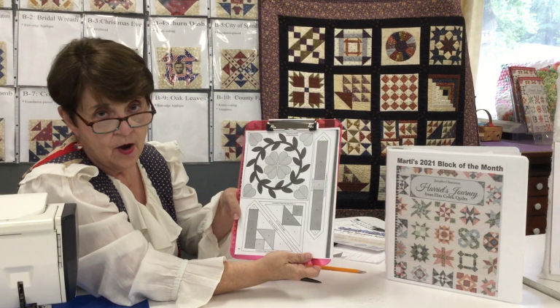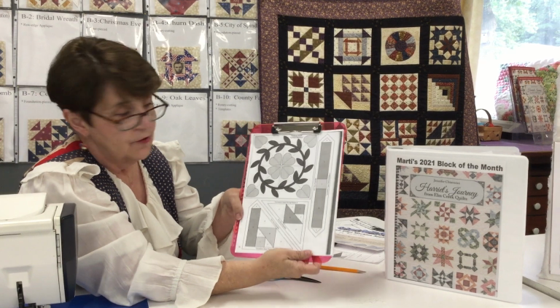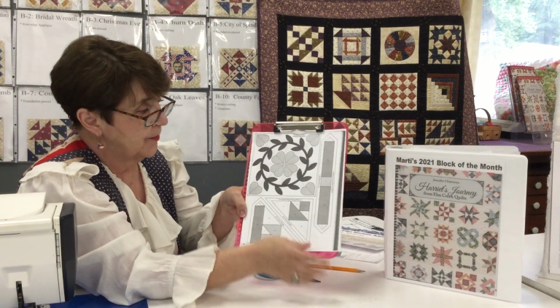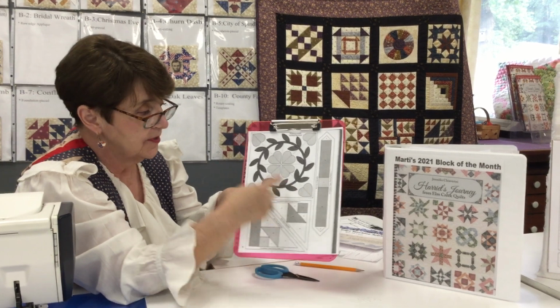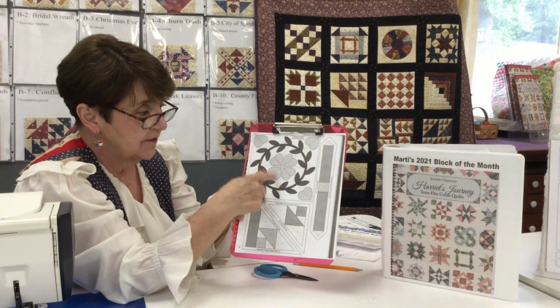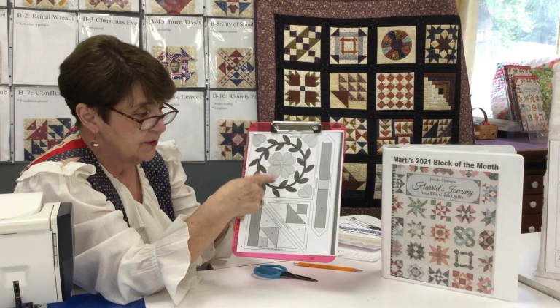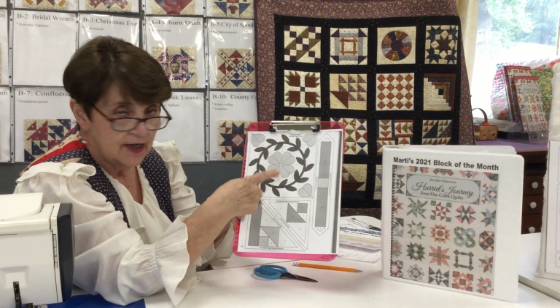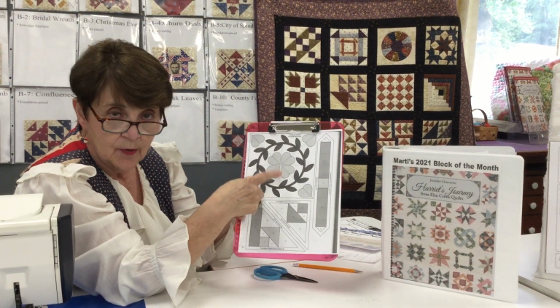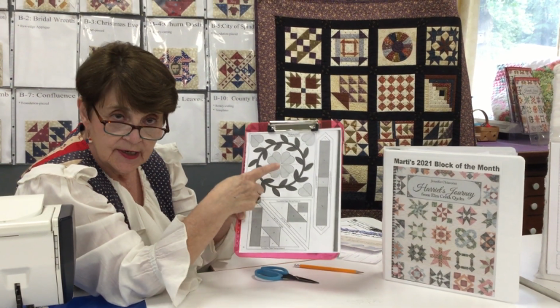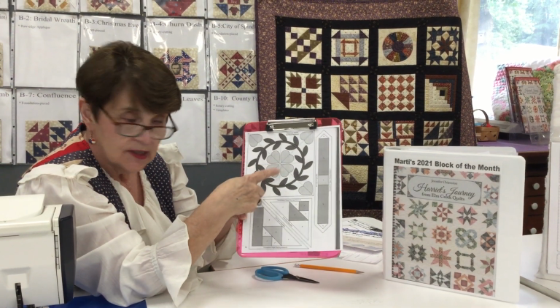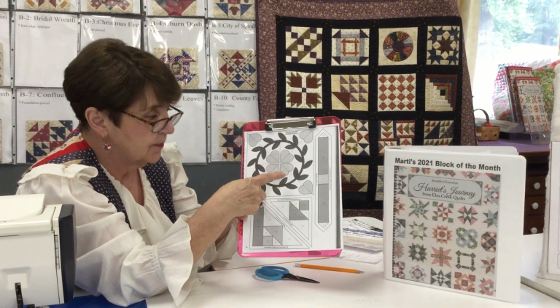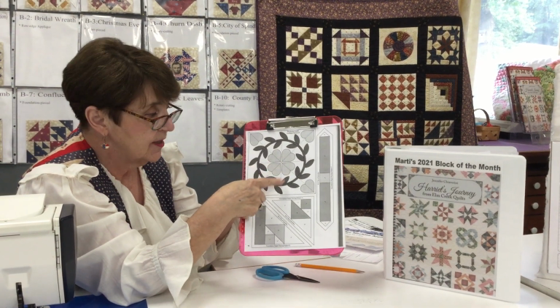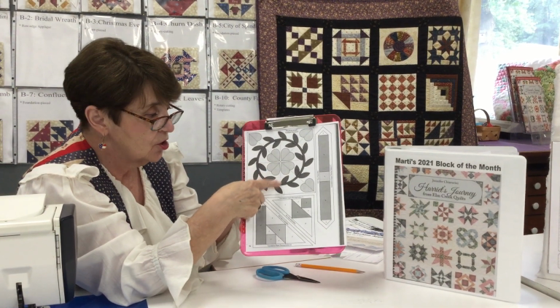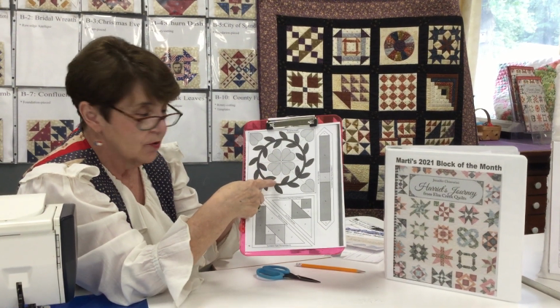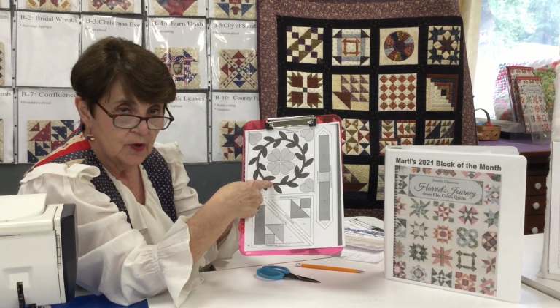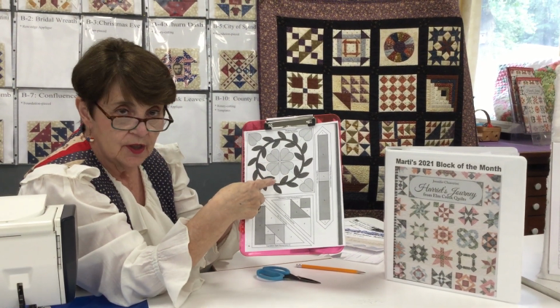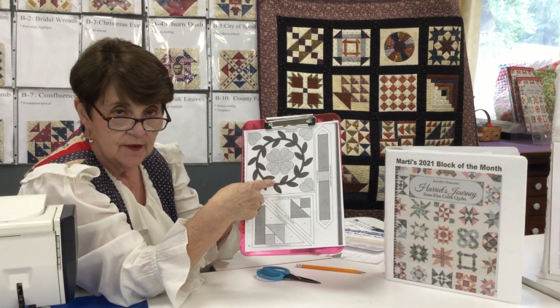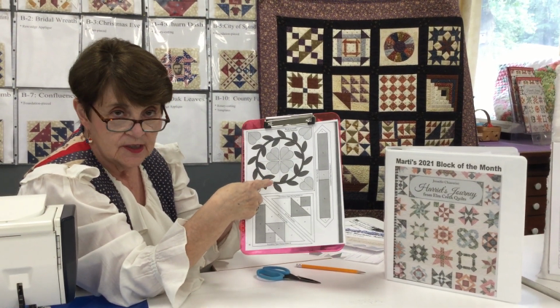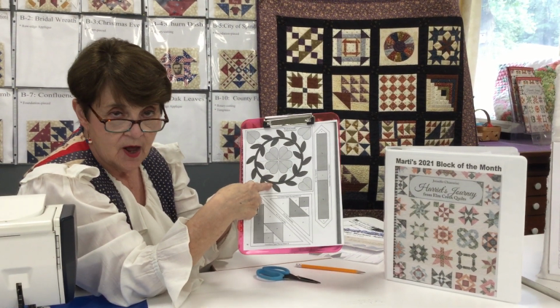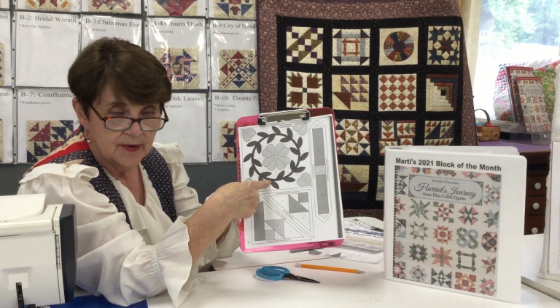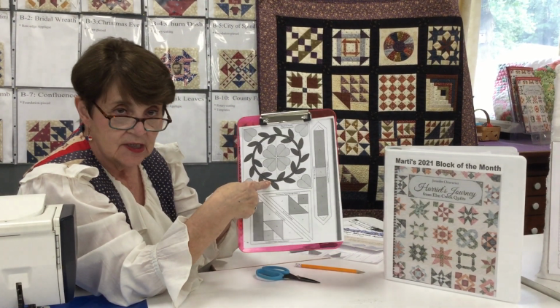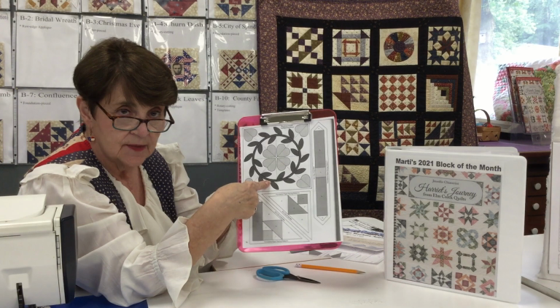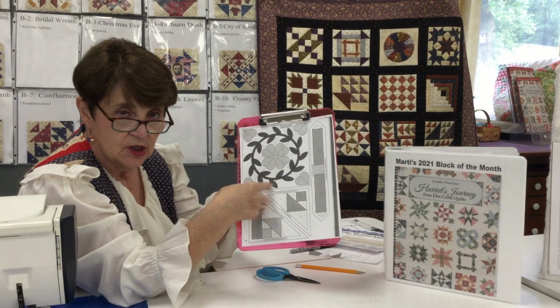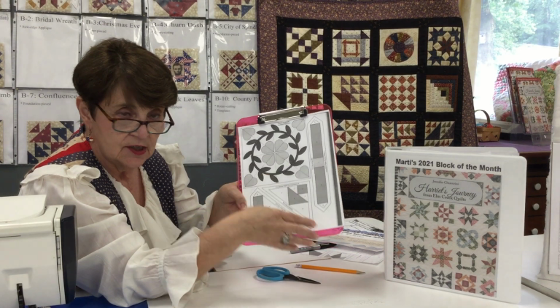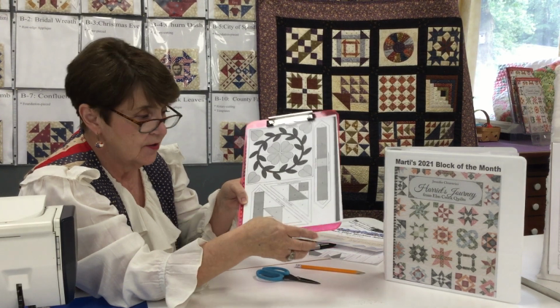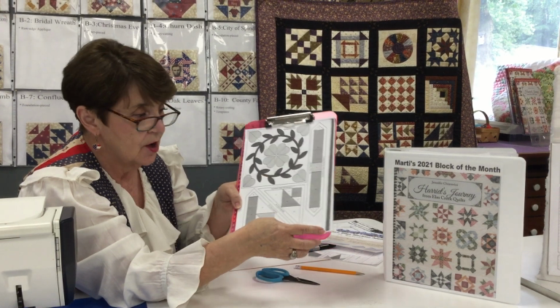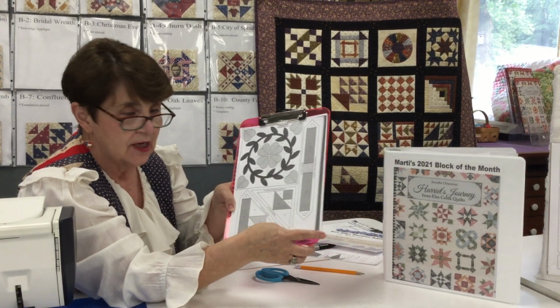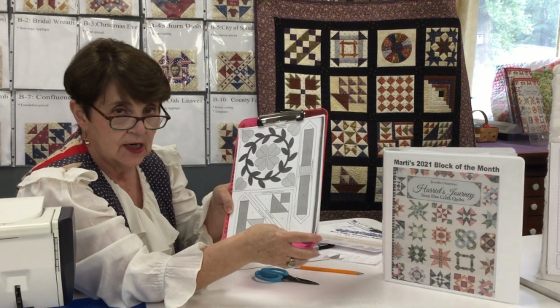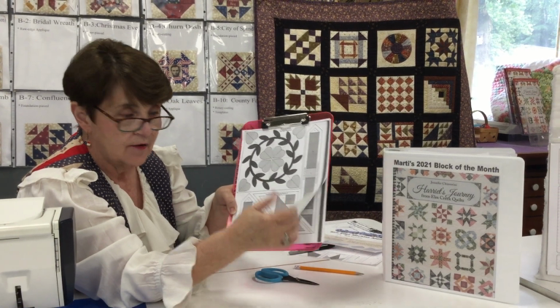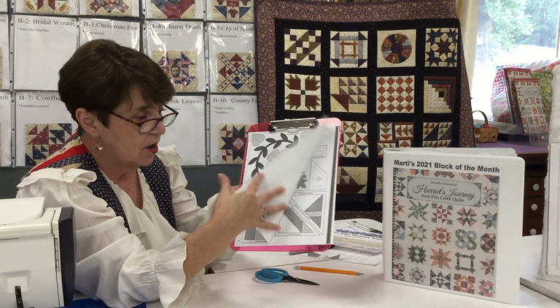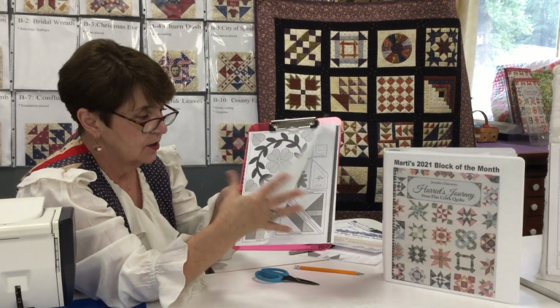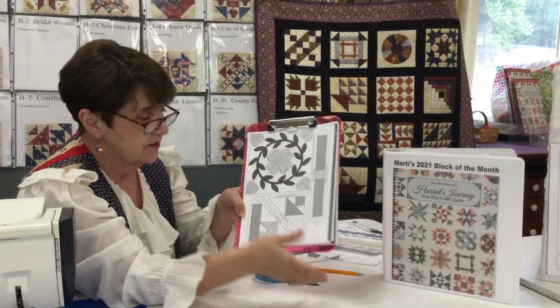For purposes of this video, please start with this block because it is much easier than going in and out of the Oak Leaves.